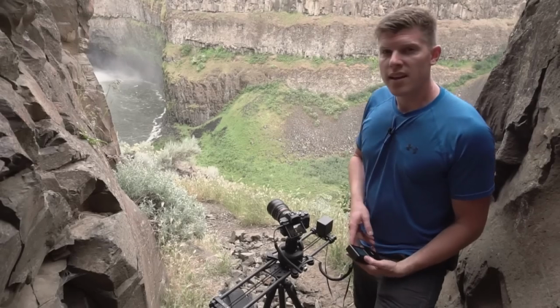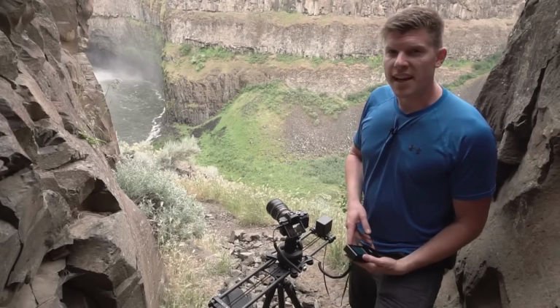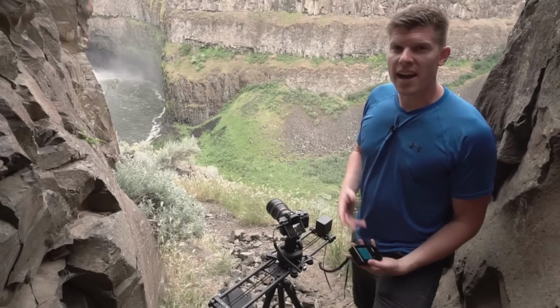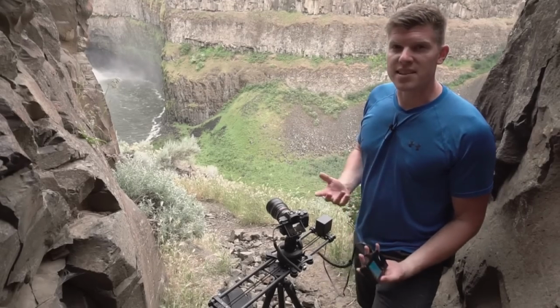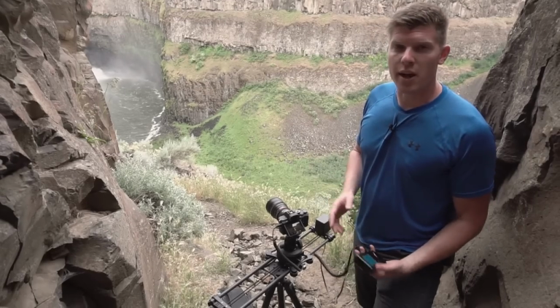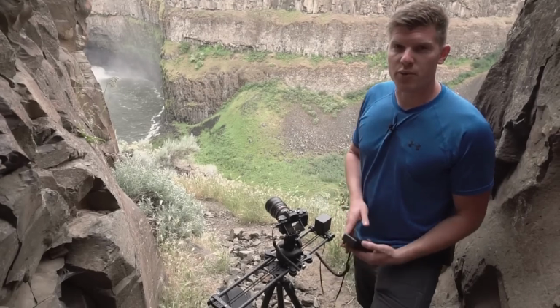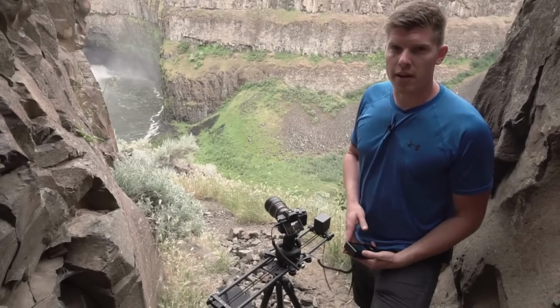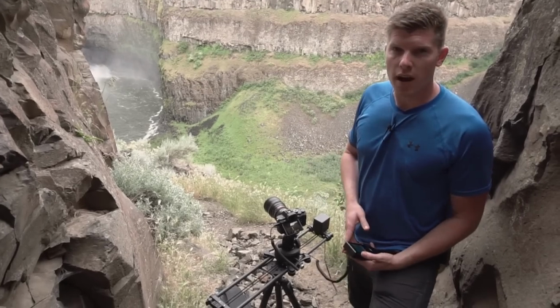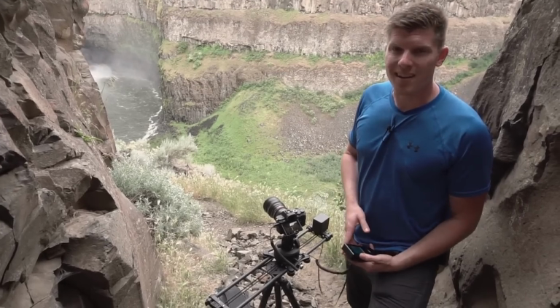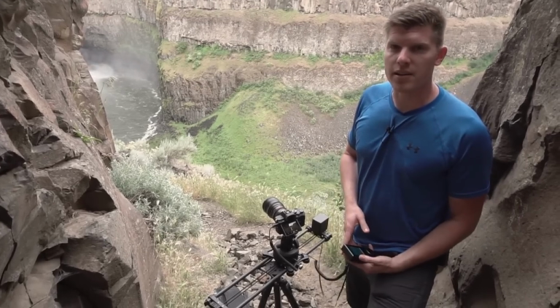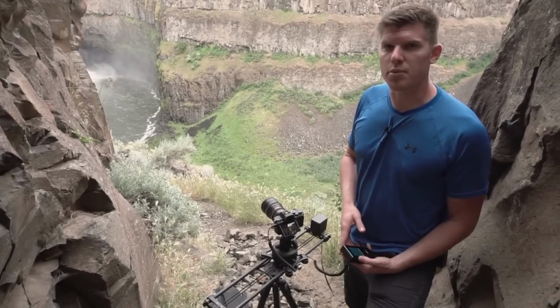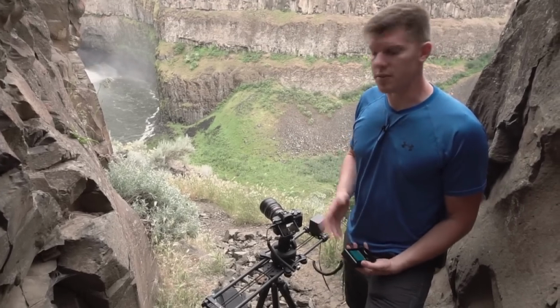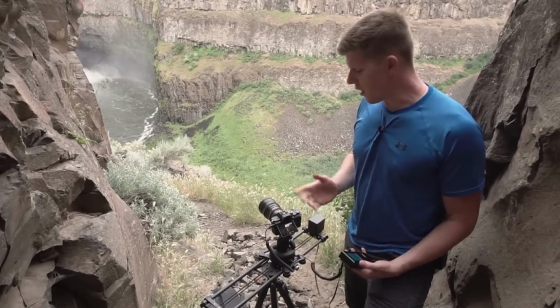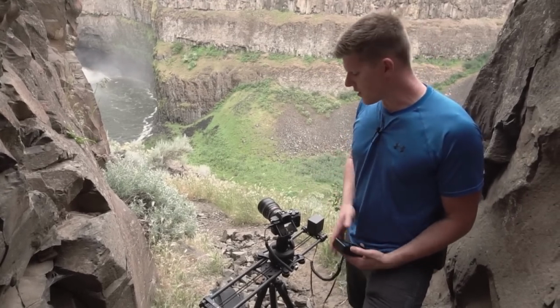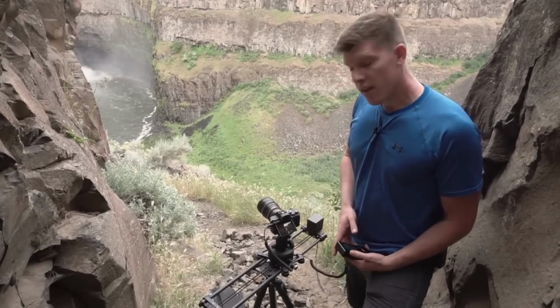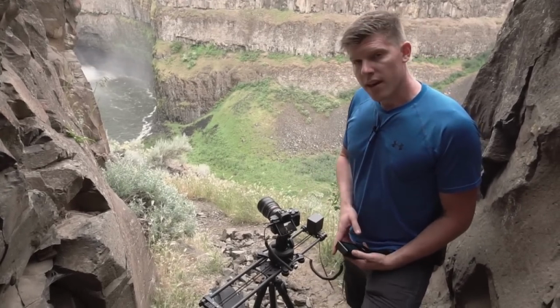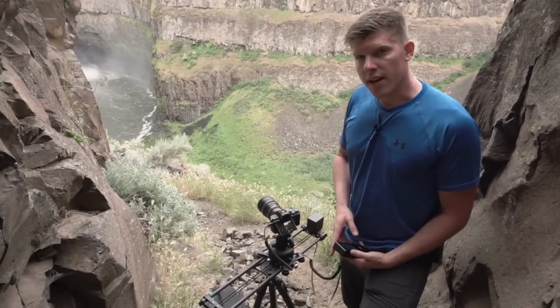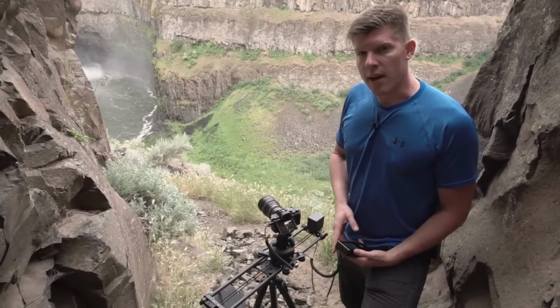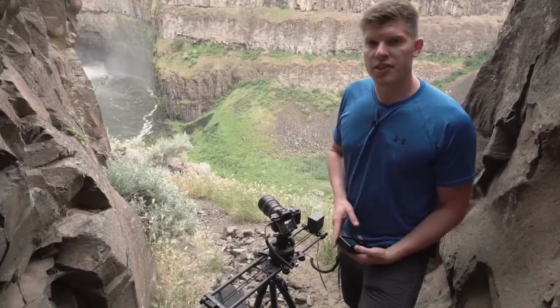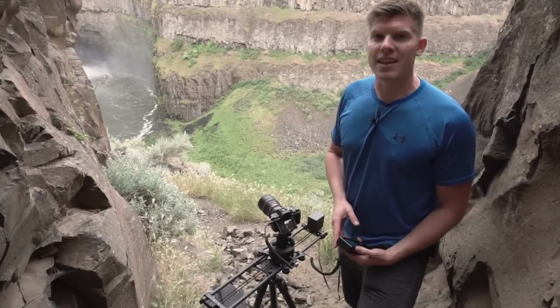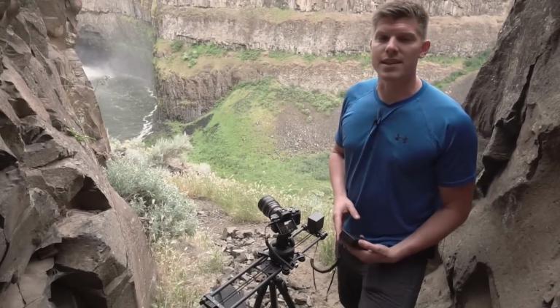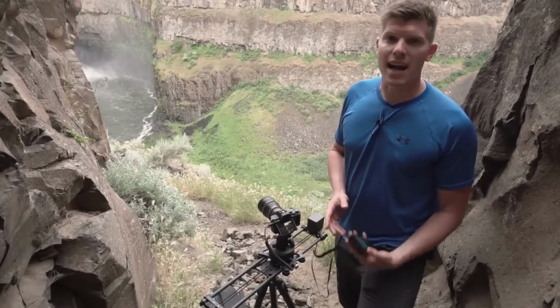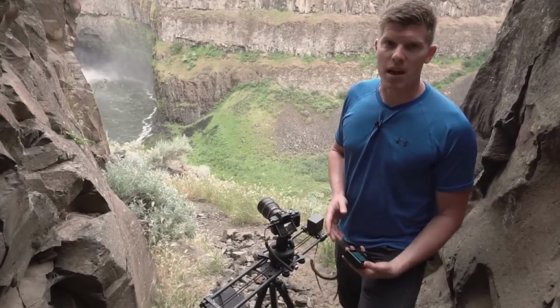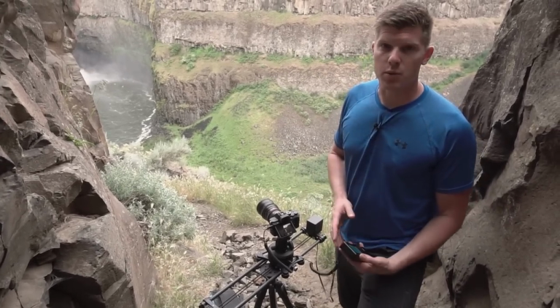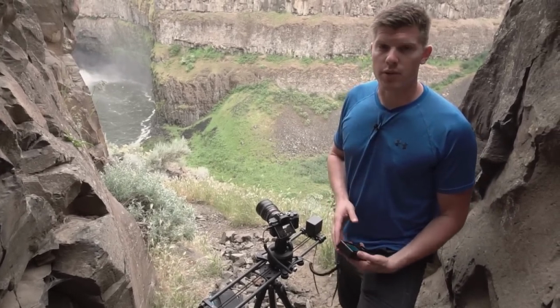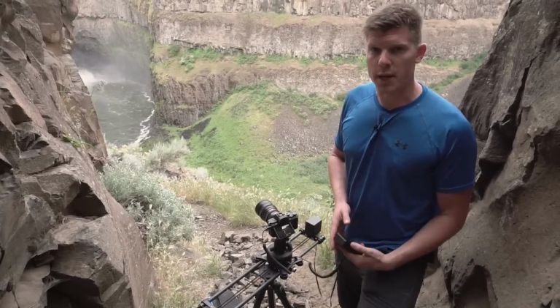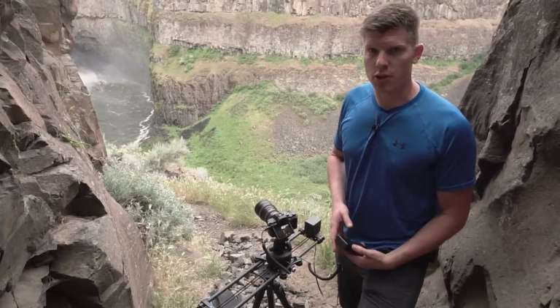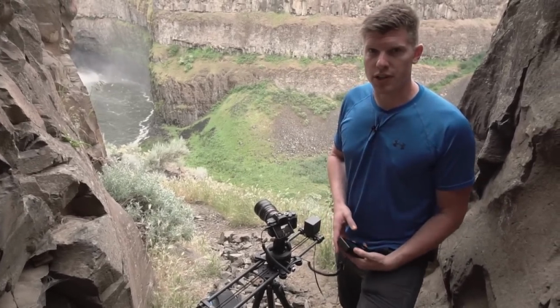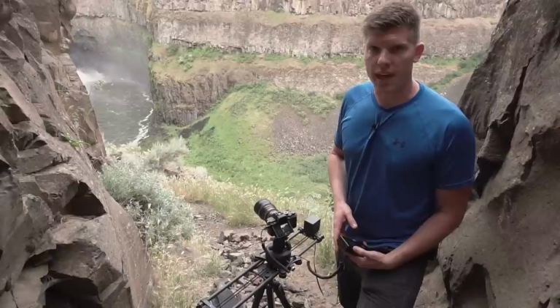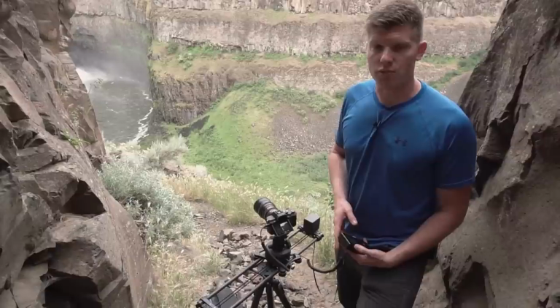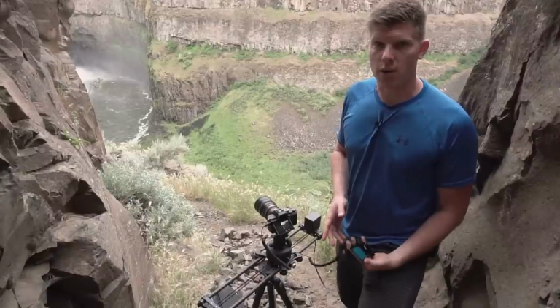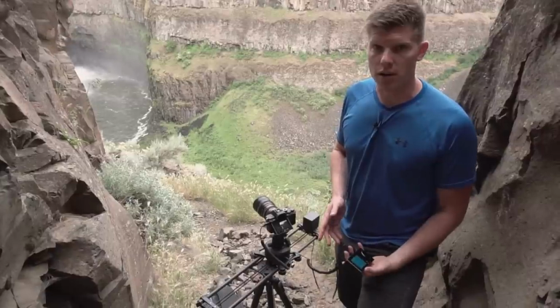Hey guys, it's Kyle with Rhino. I'm here at Palouse Falls and I want to show you how to do a time-lapse with Rhino Motion and Rhino Arc.